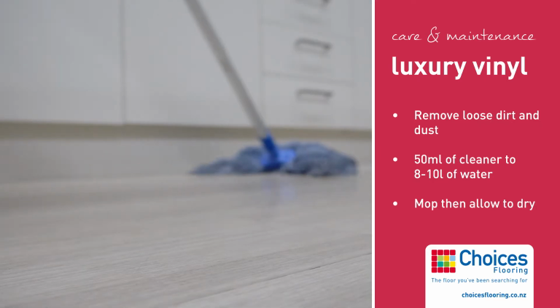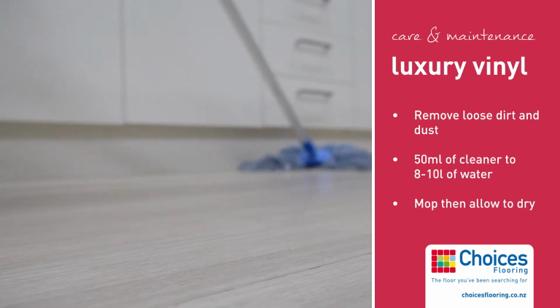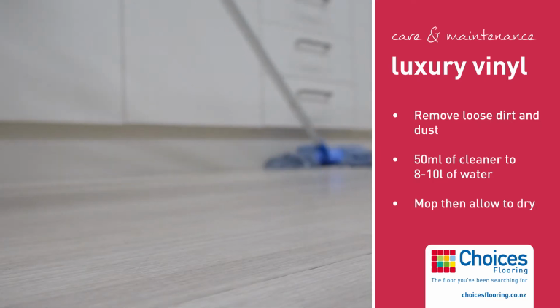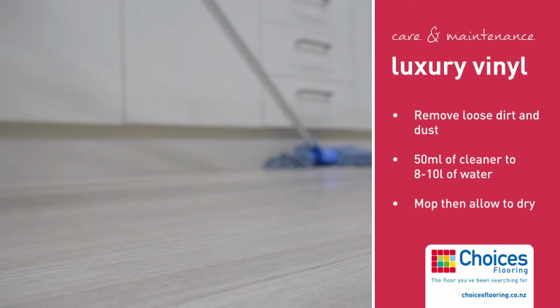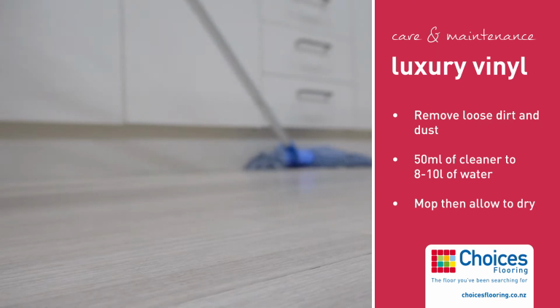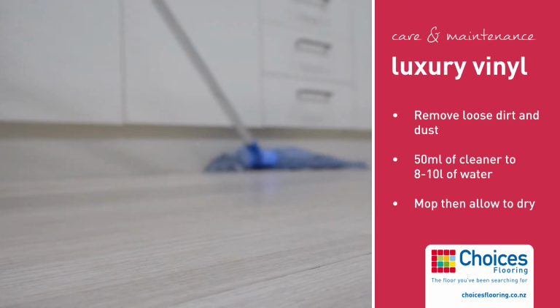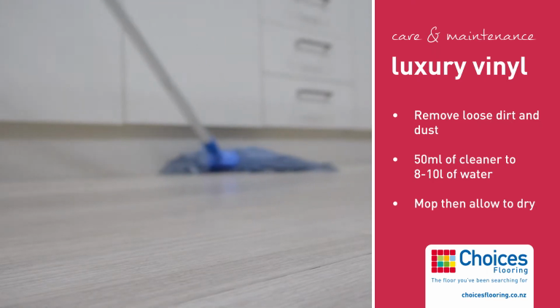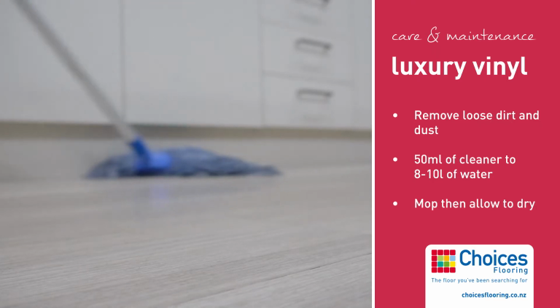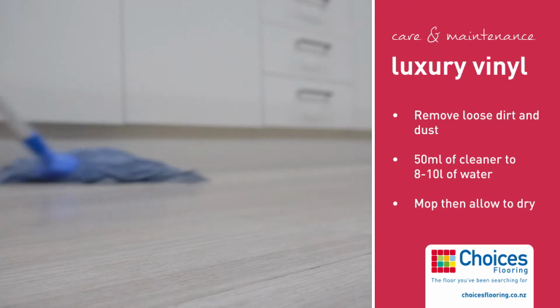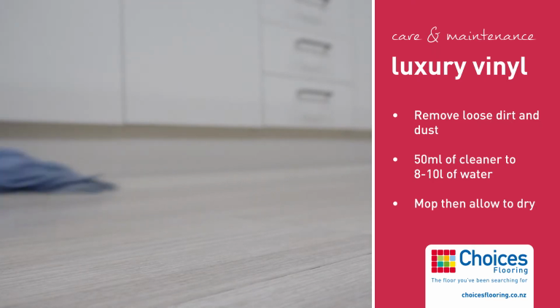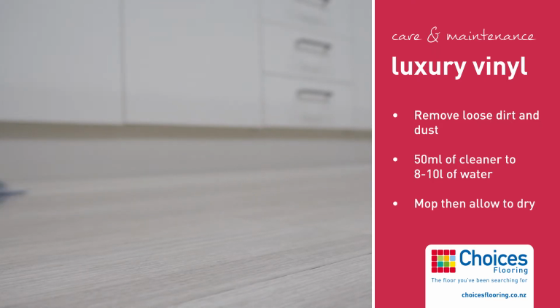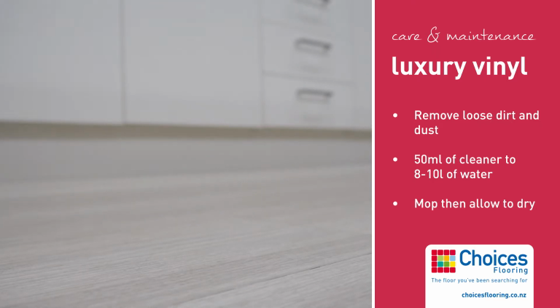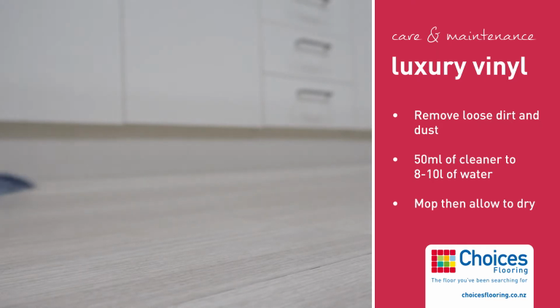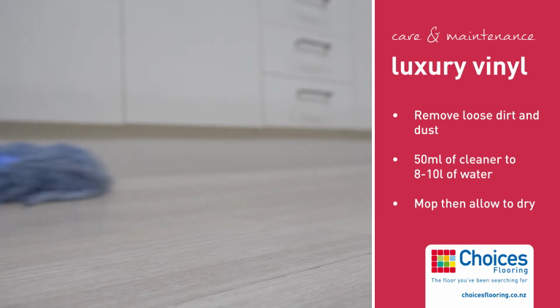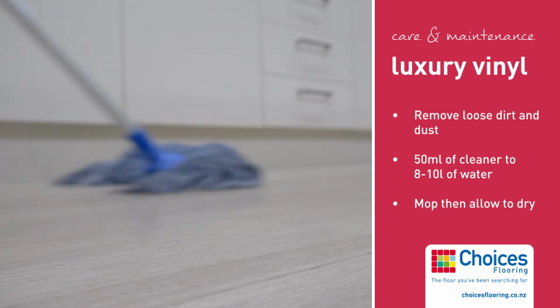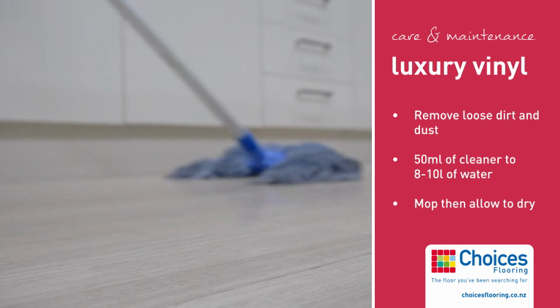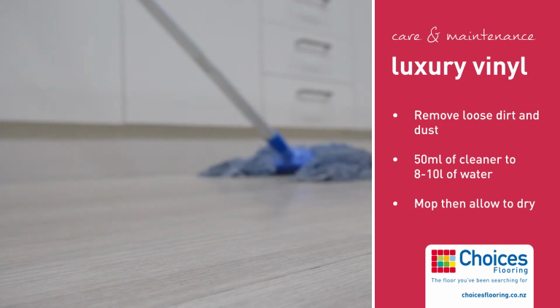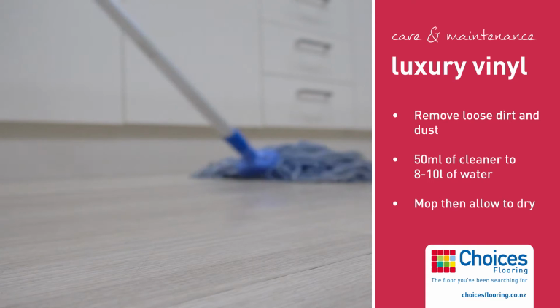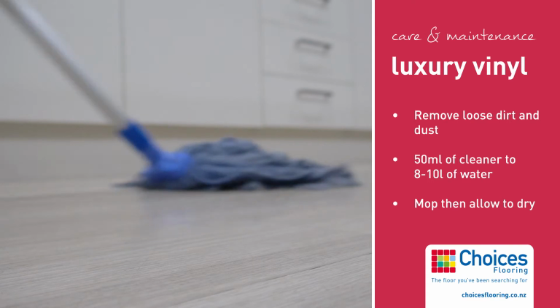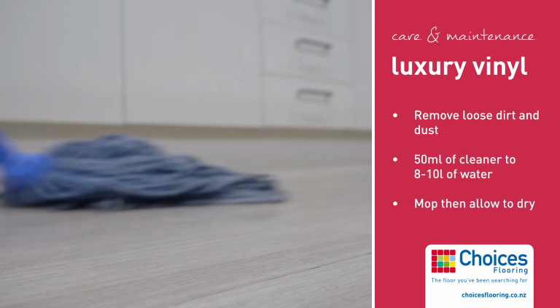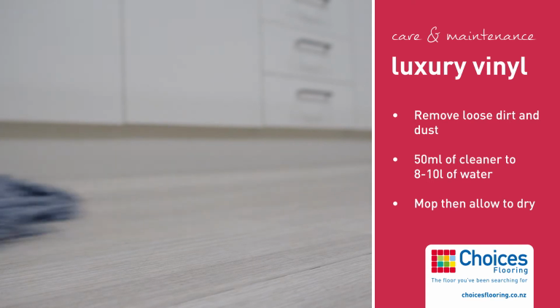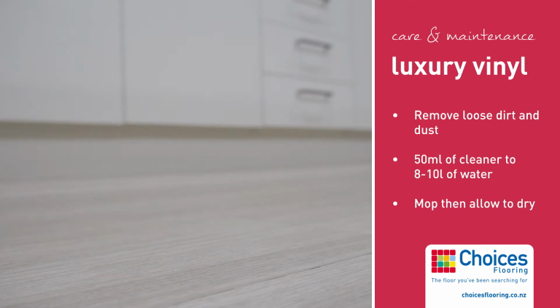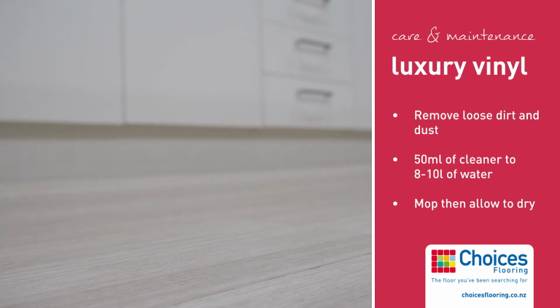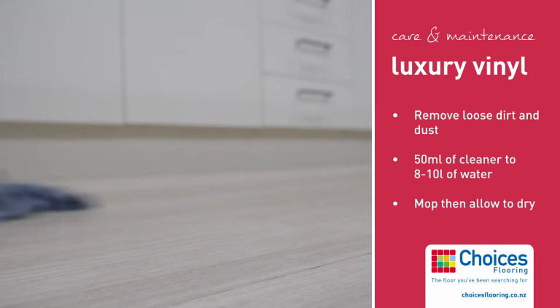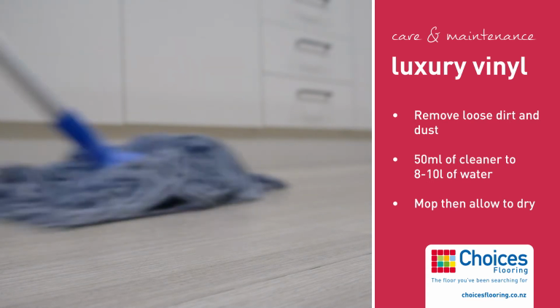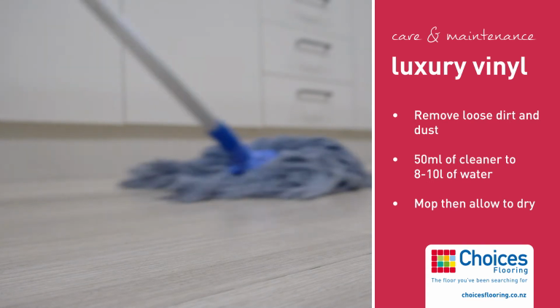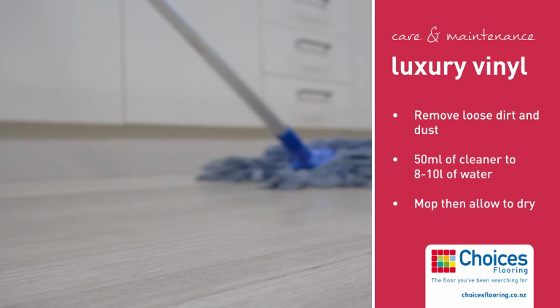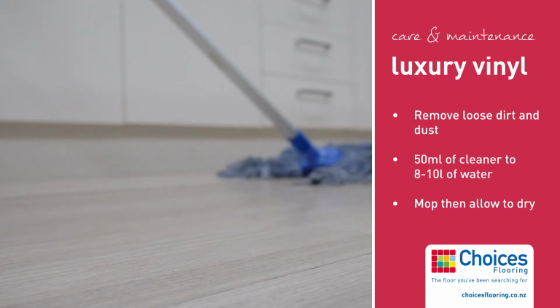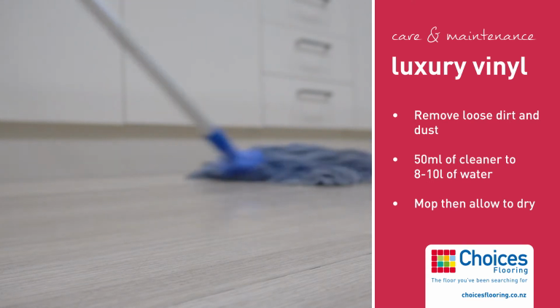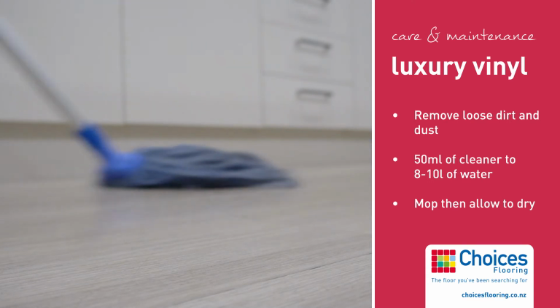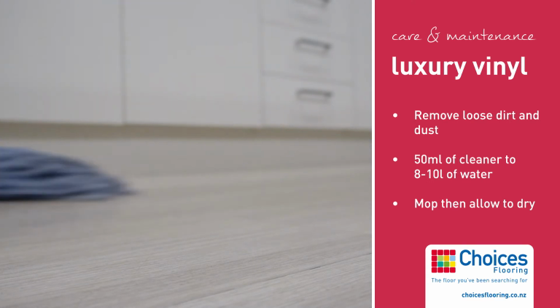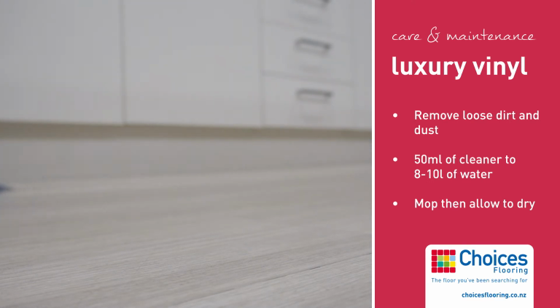Mop the solution onto the floor, removing any excess liquid, and then allow to dry with plenty of ventilation.